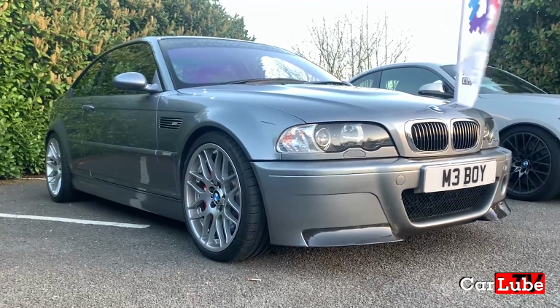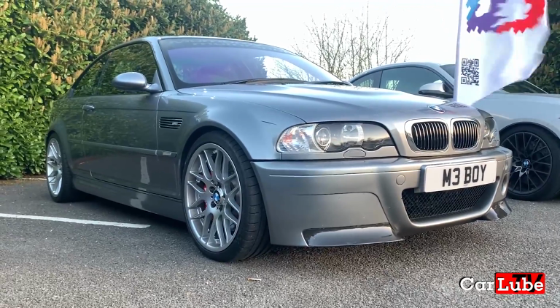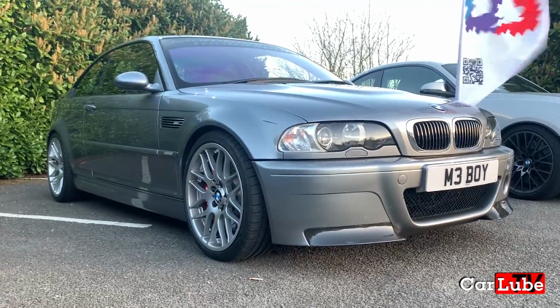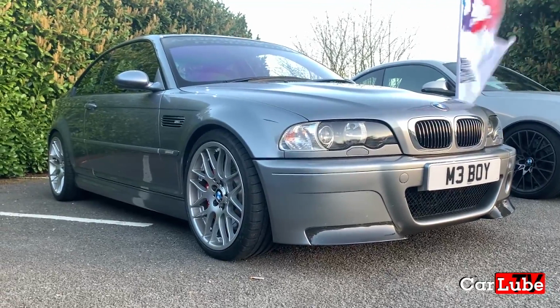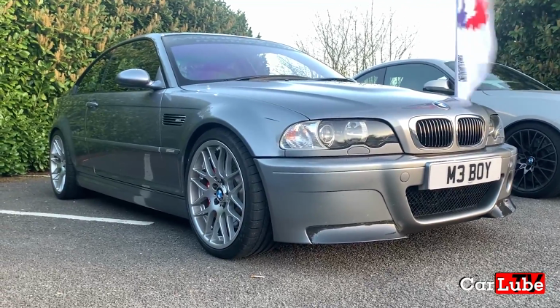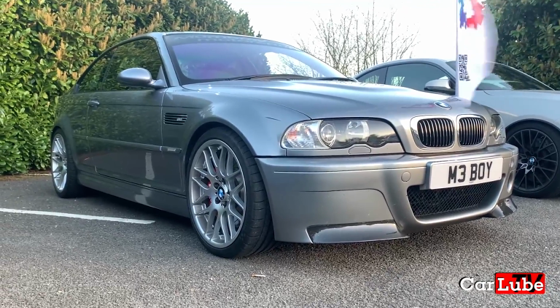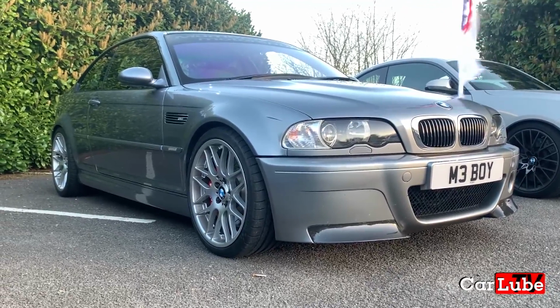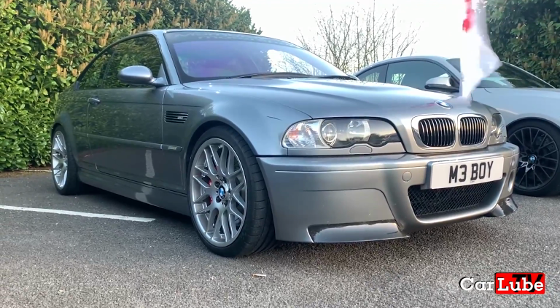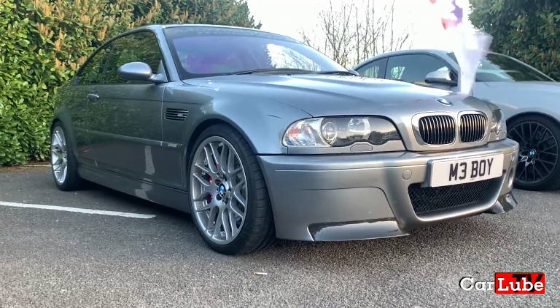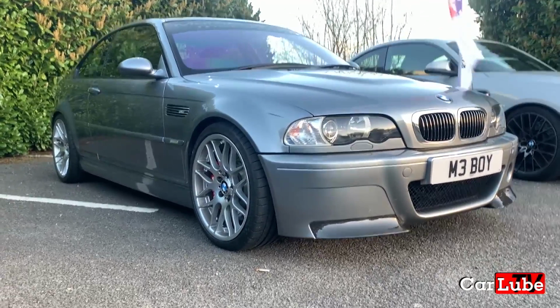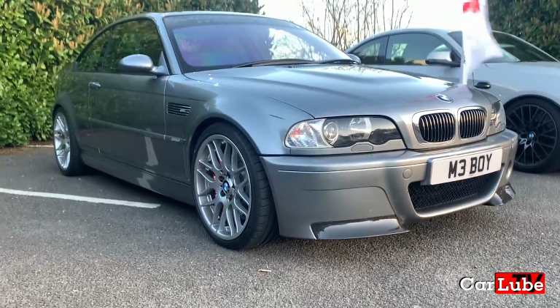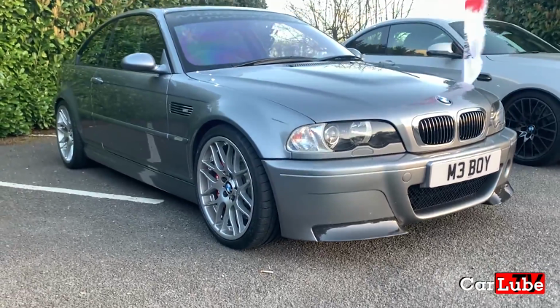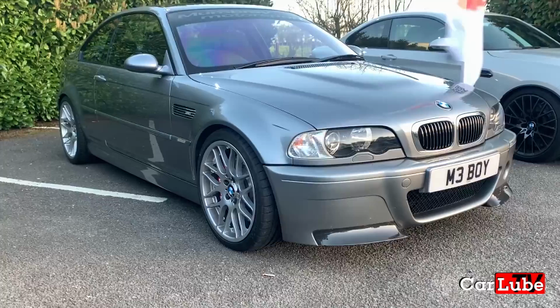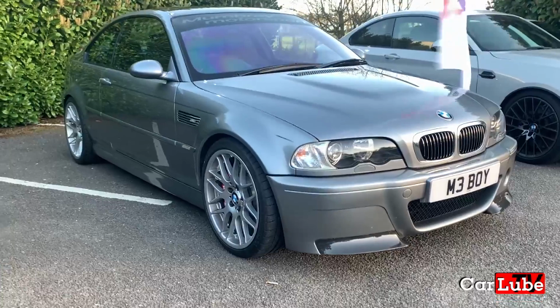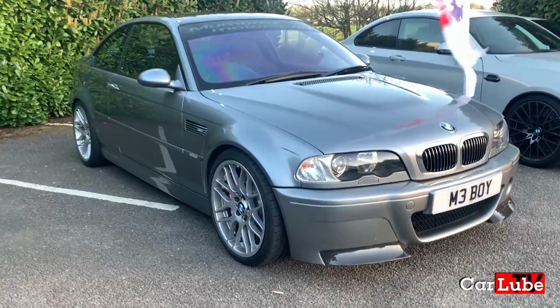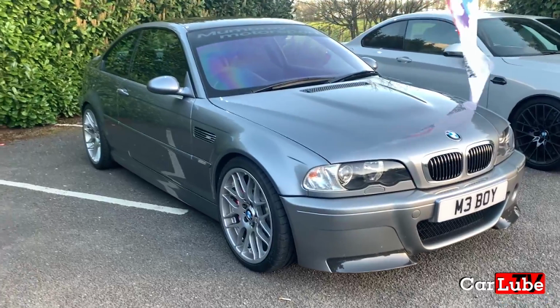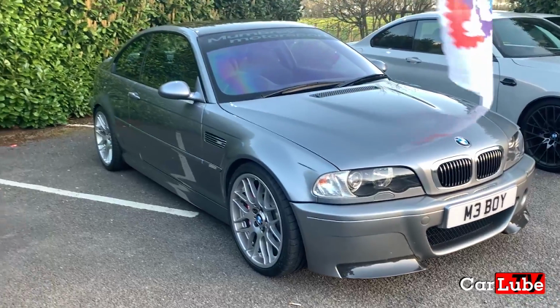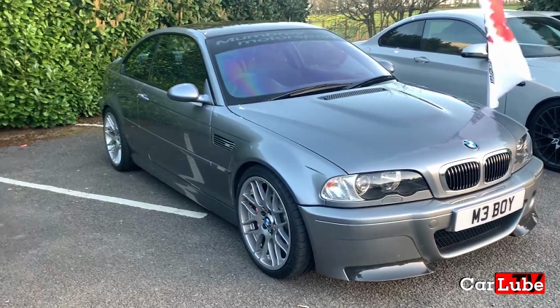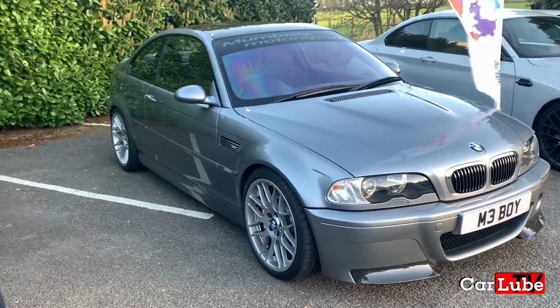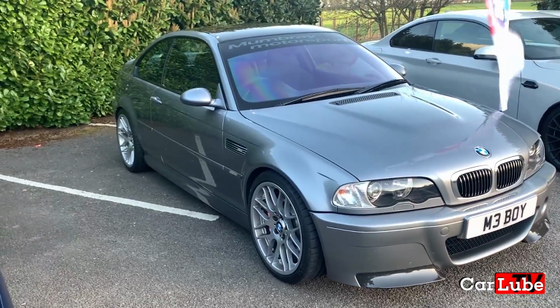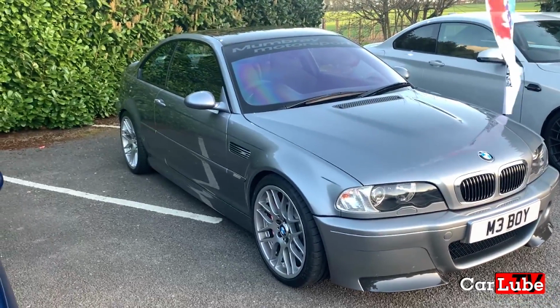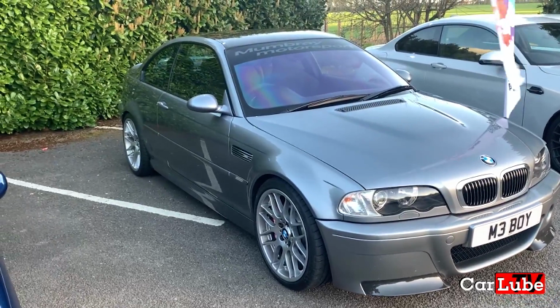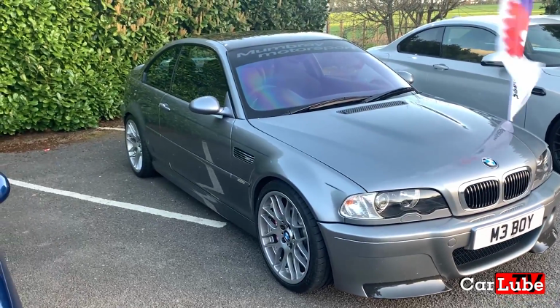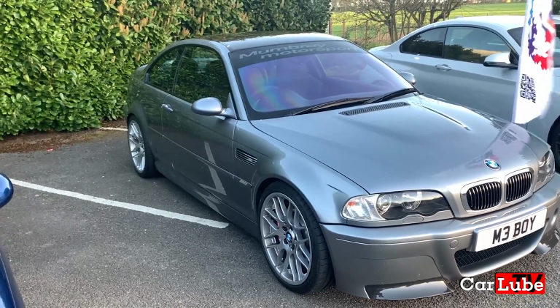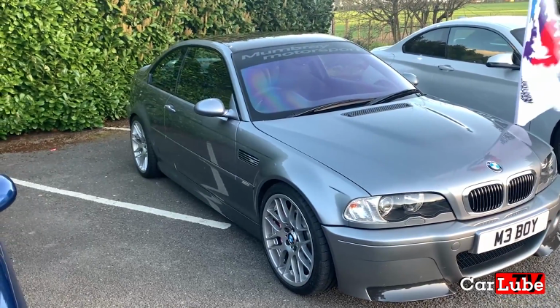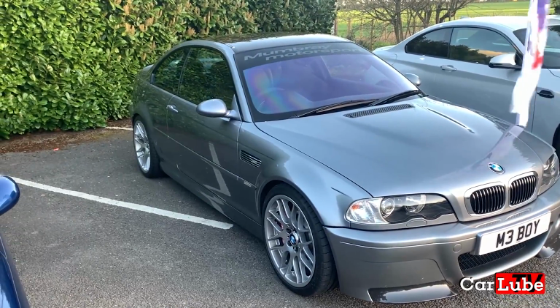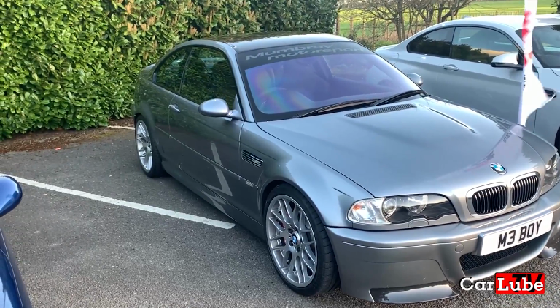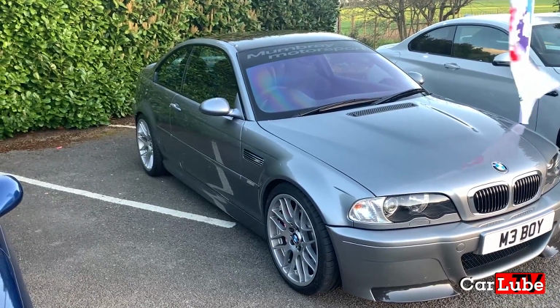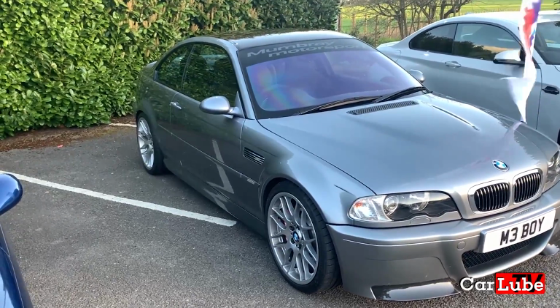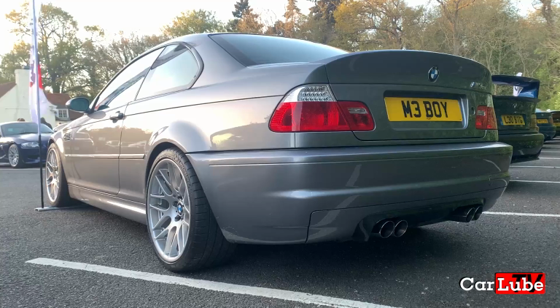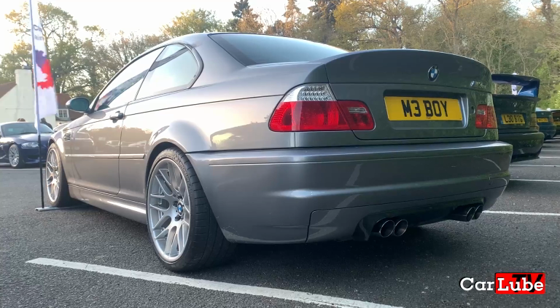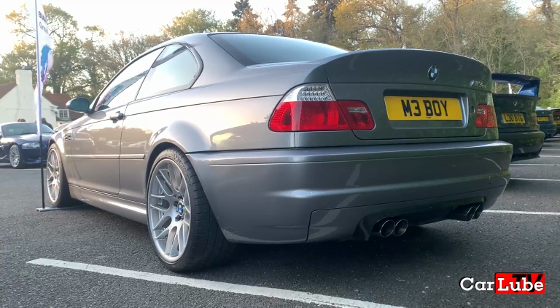I have to mention Silas's E46 CSL. Everybody knows how epic these cars are.